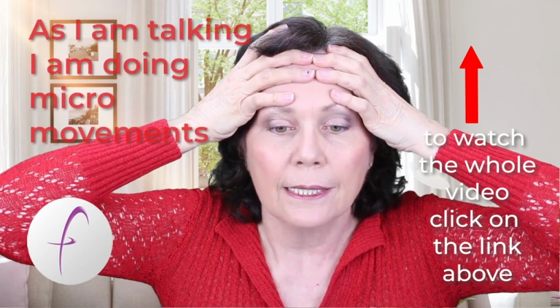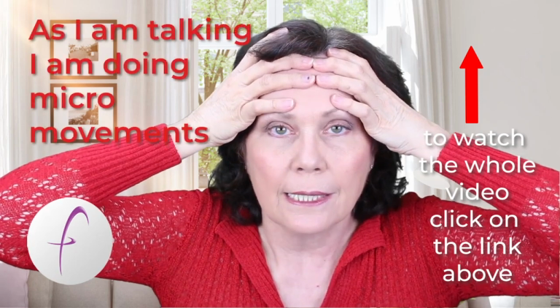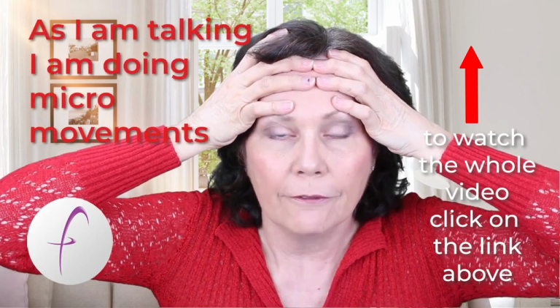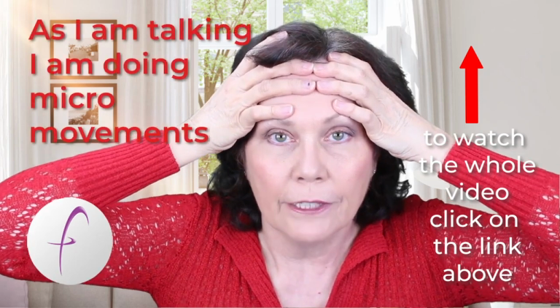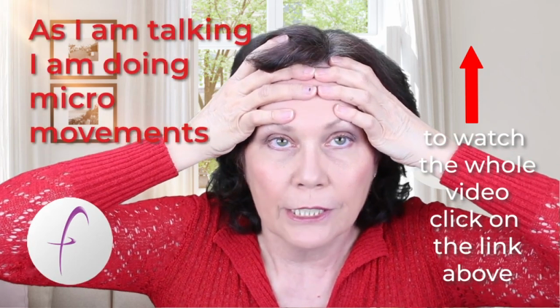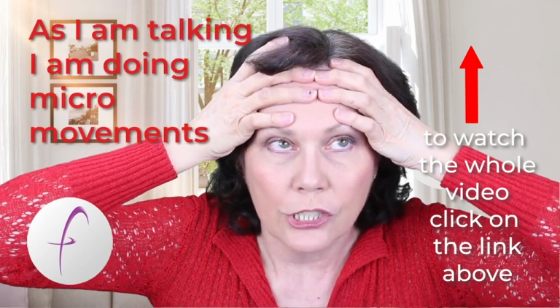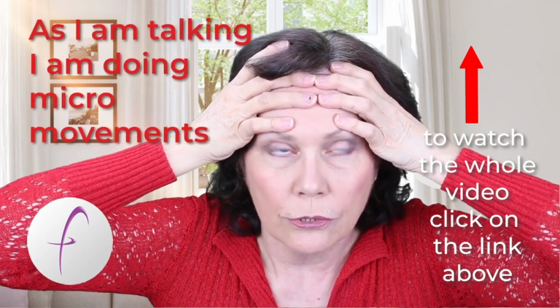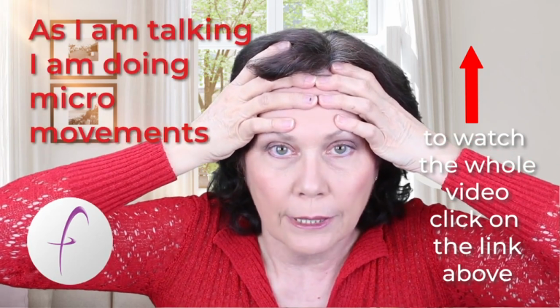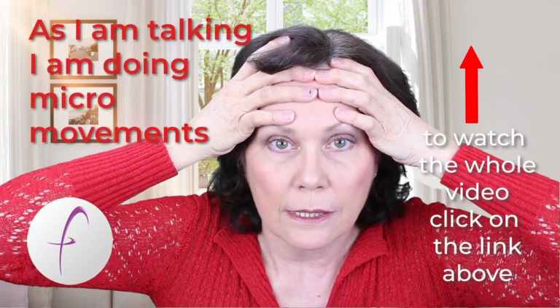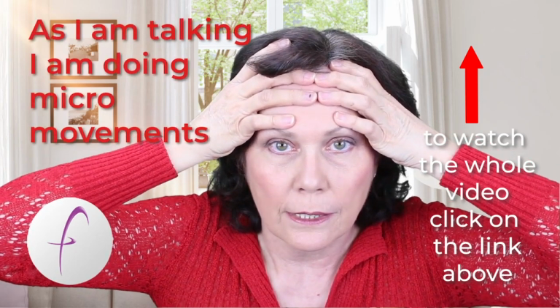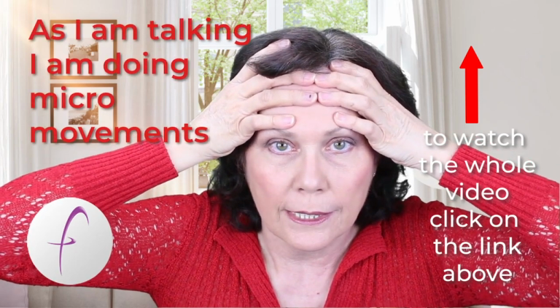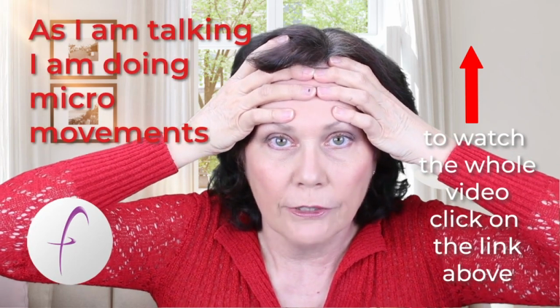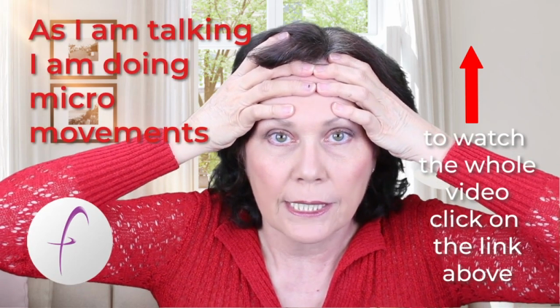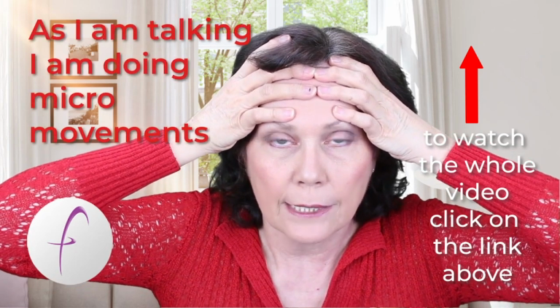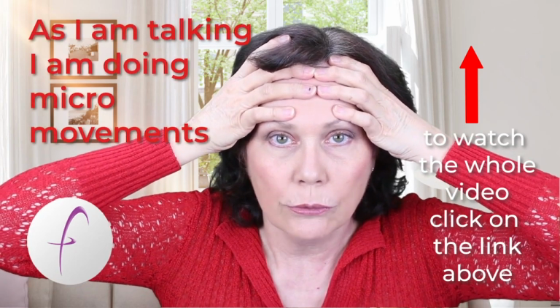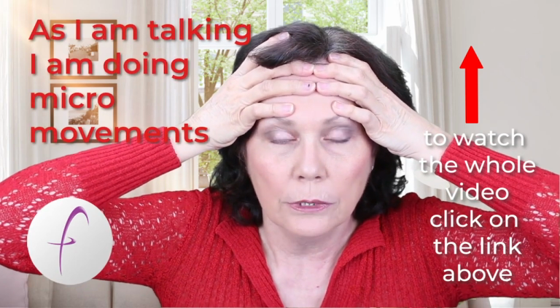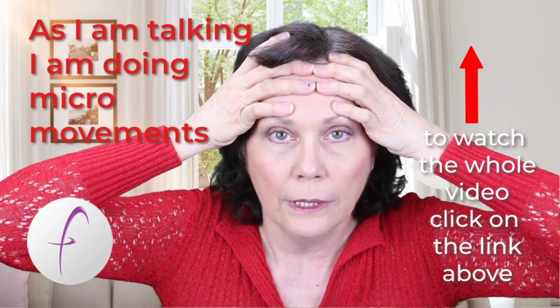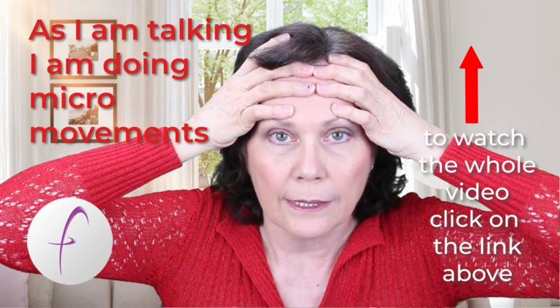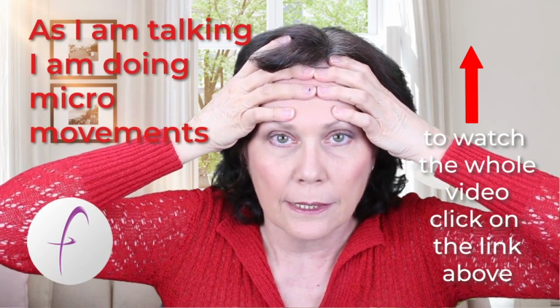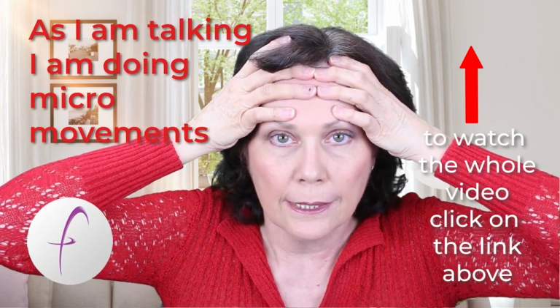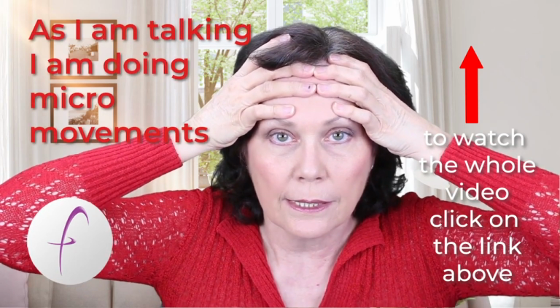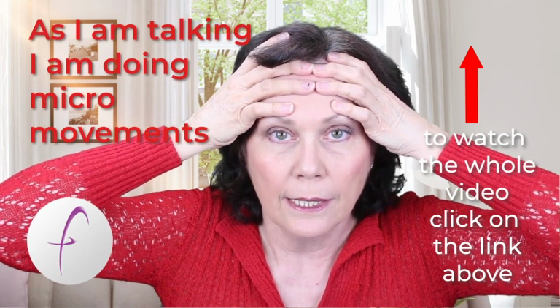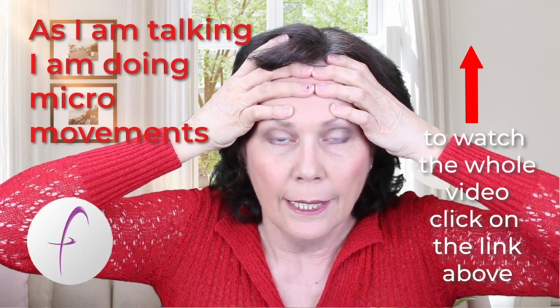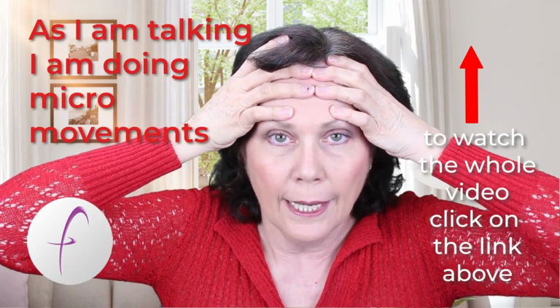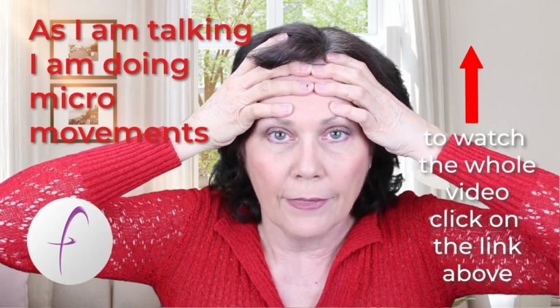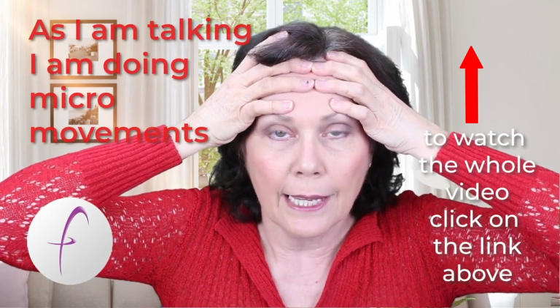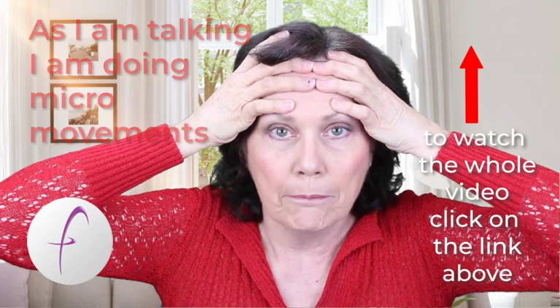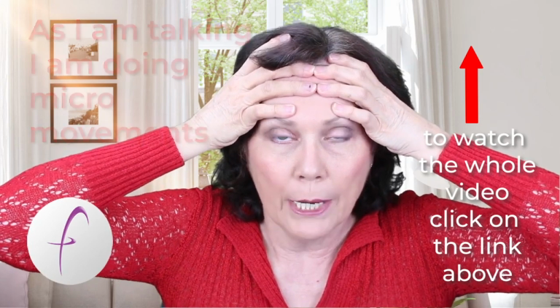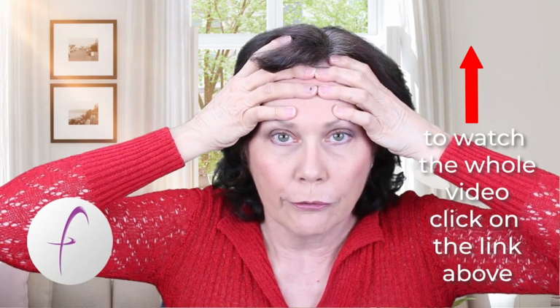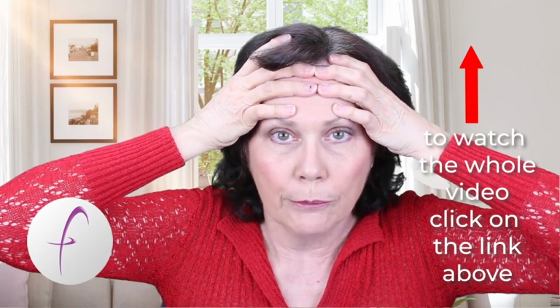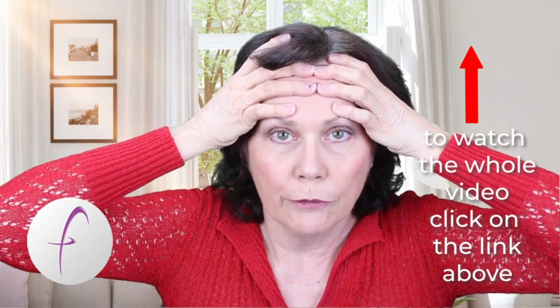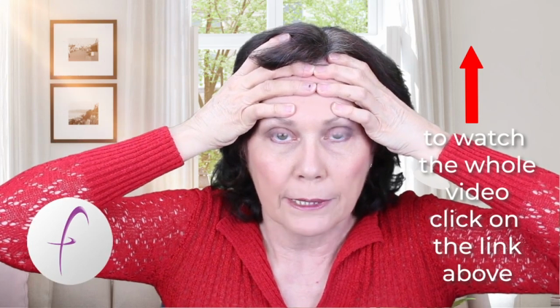As you can see, it's a very gentle exercise, it's a very subtle exercise, and they are micro movements.